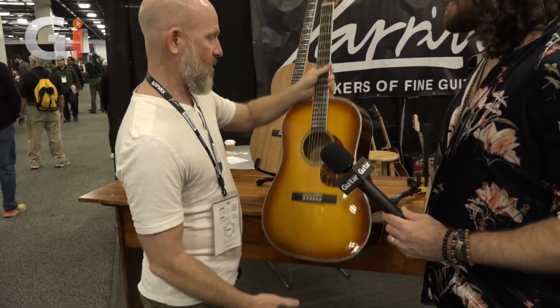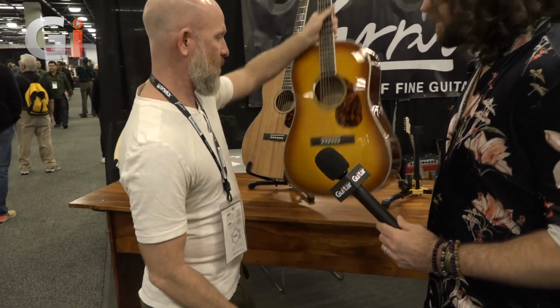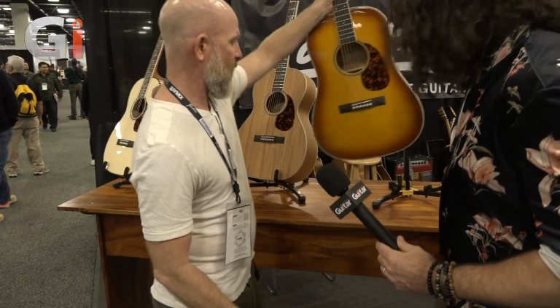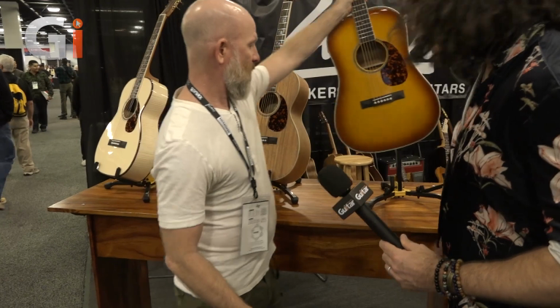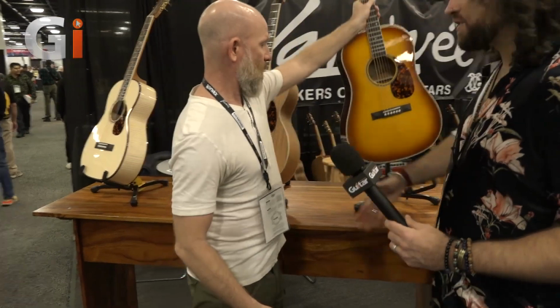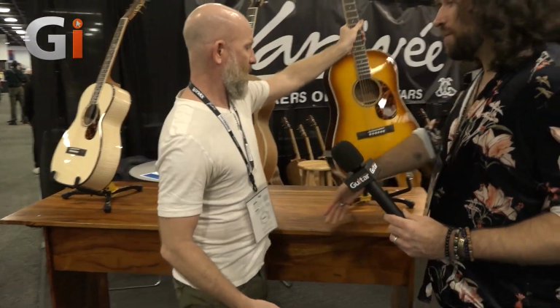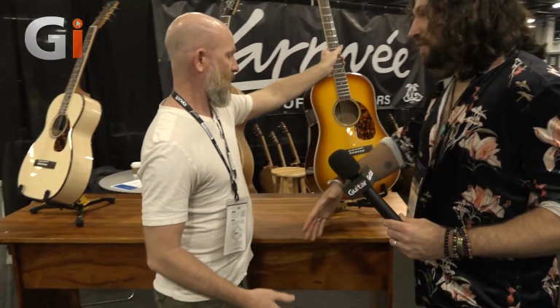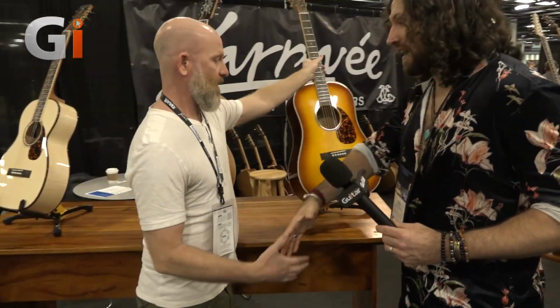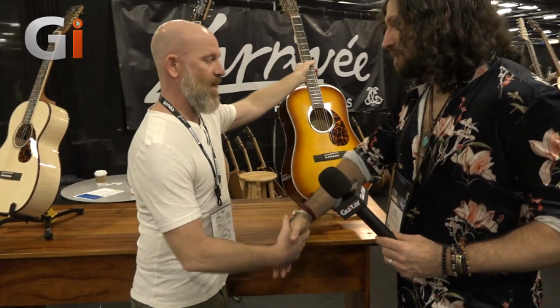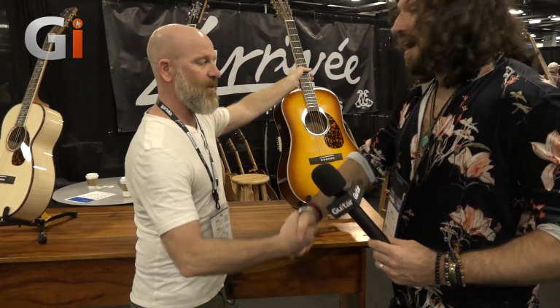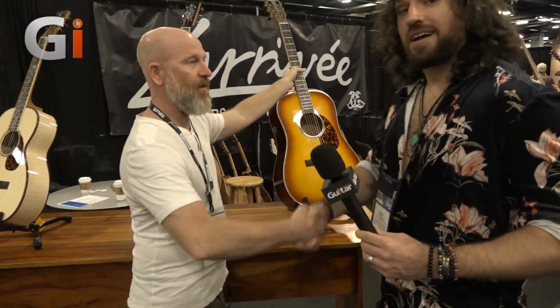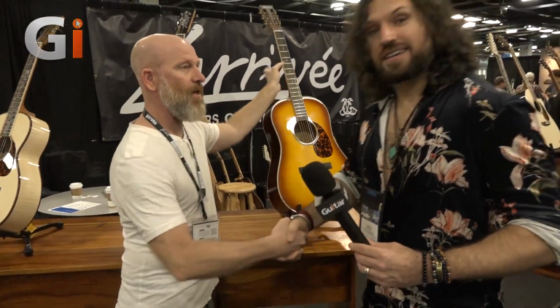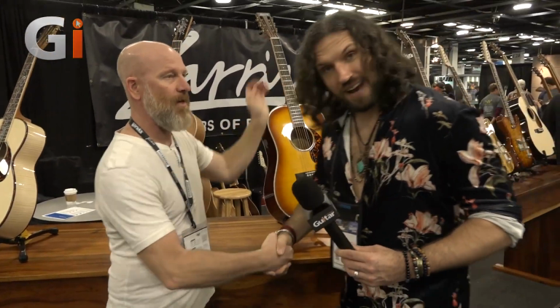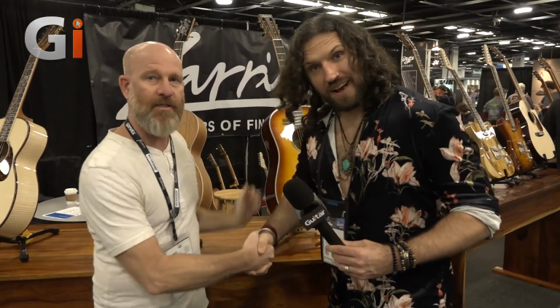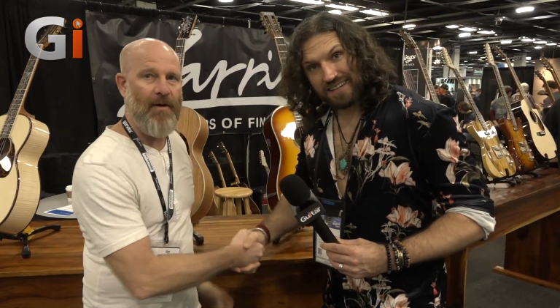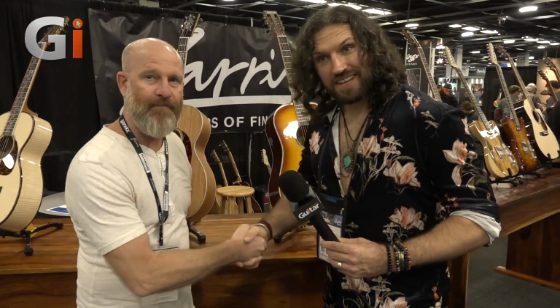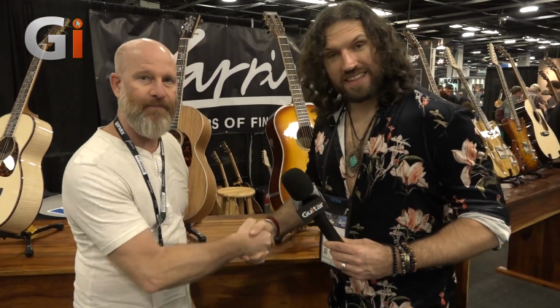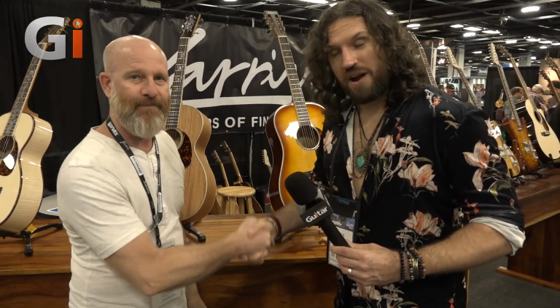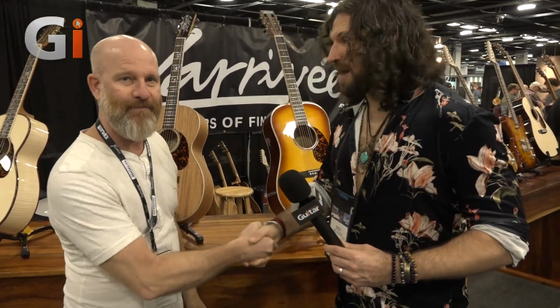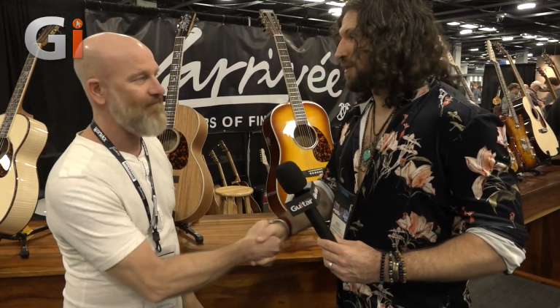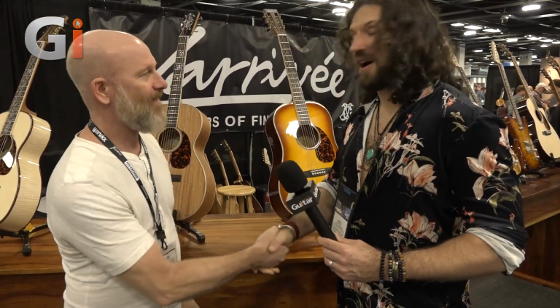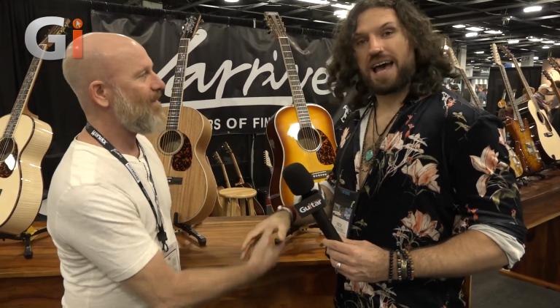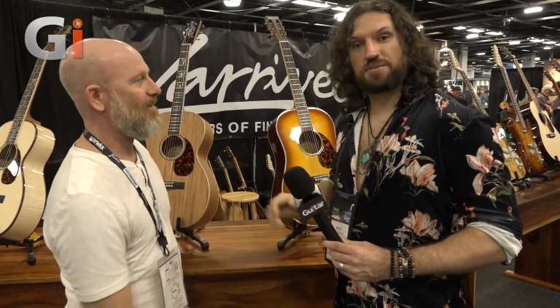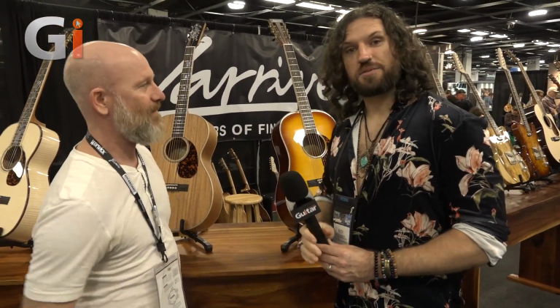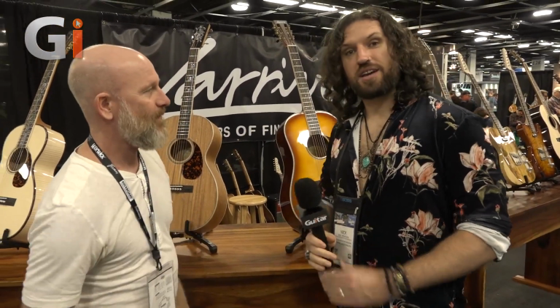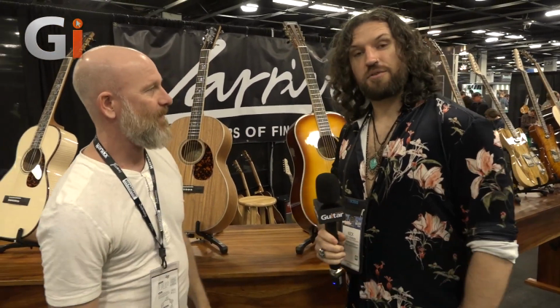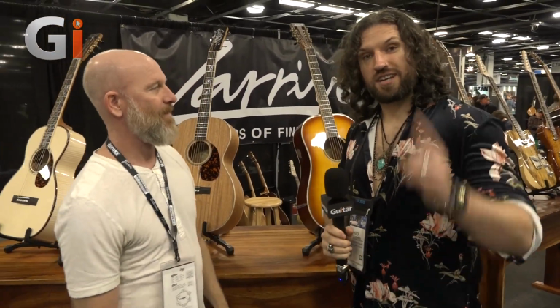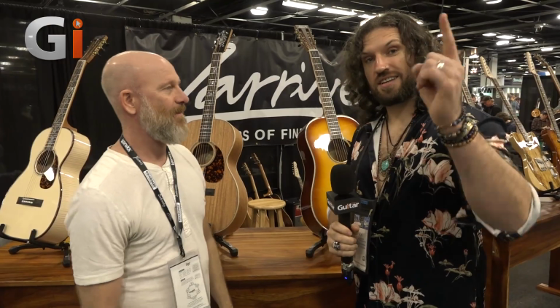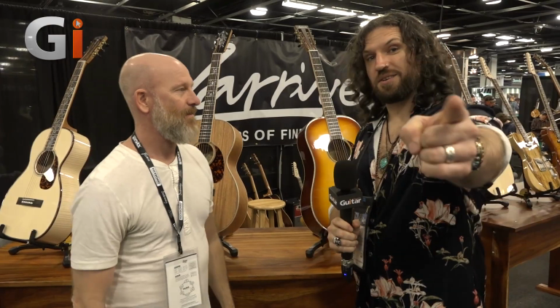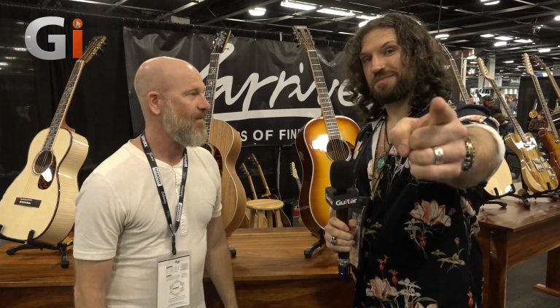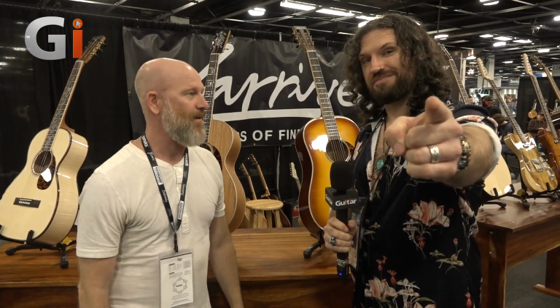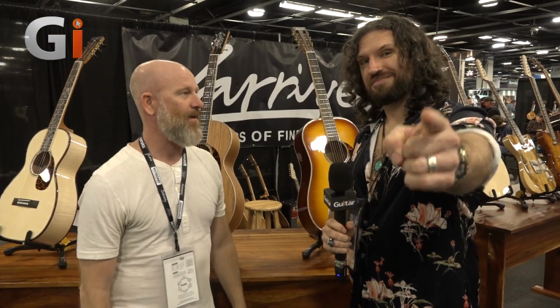Well, thank you so much for your time. Thanks for coming. This is the Larravee booth. Our NAMM 2020 coverage continues.